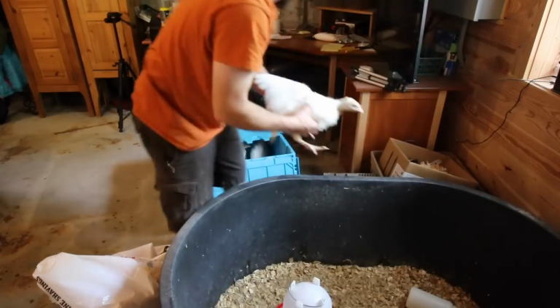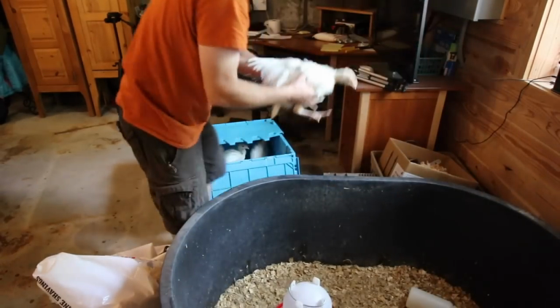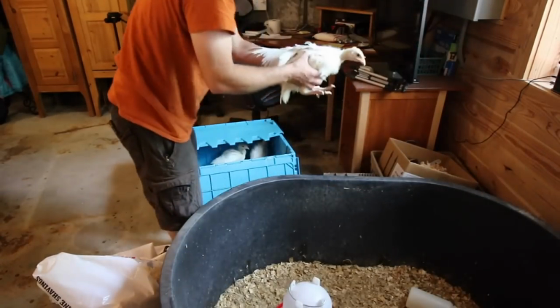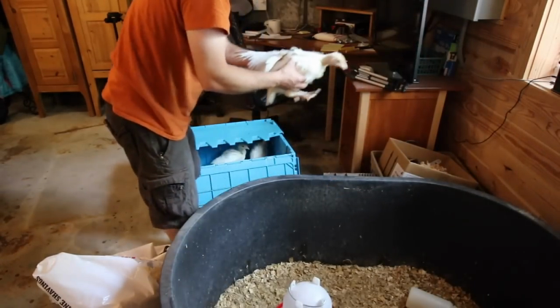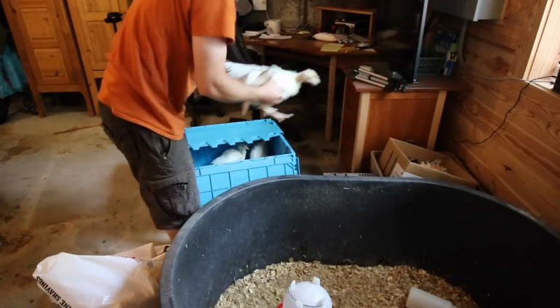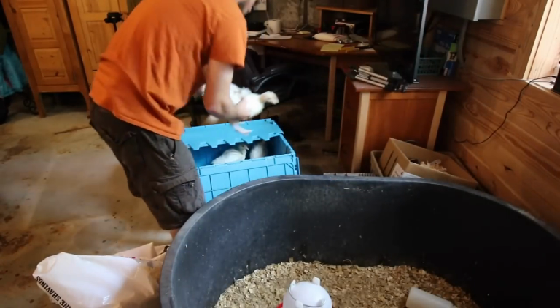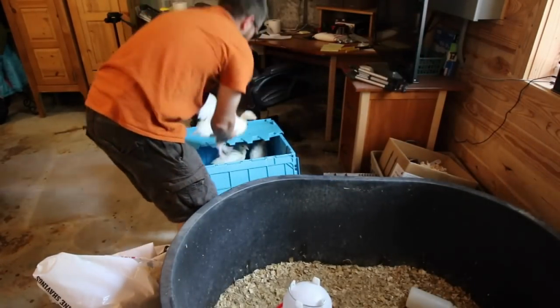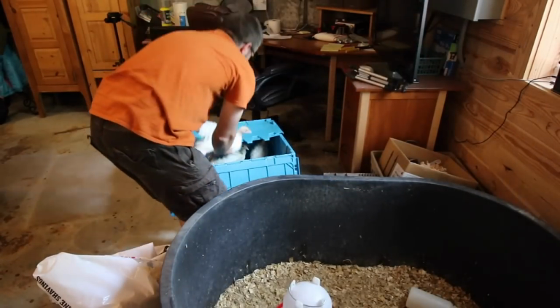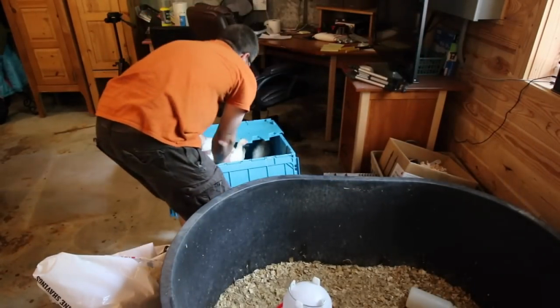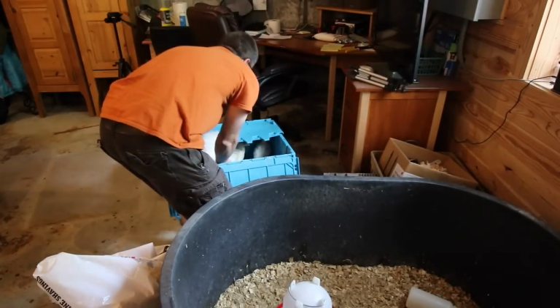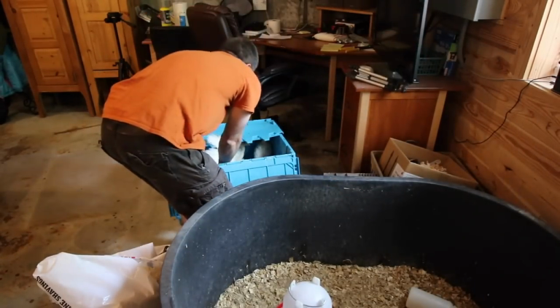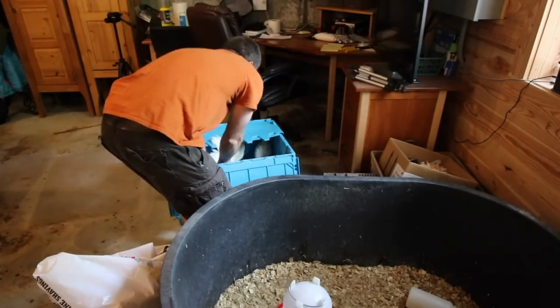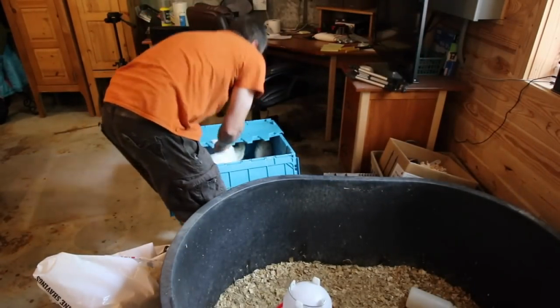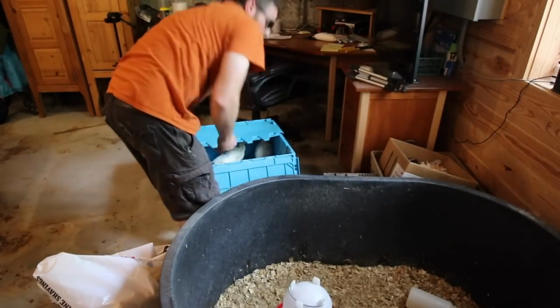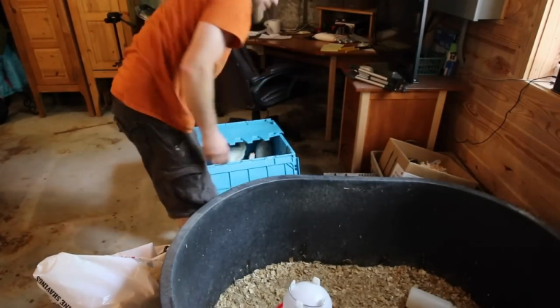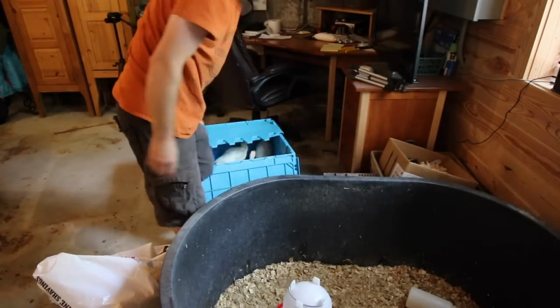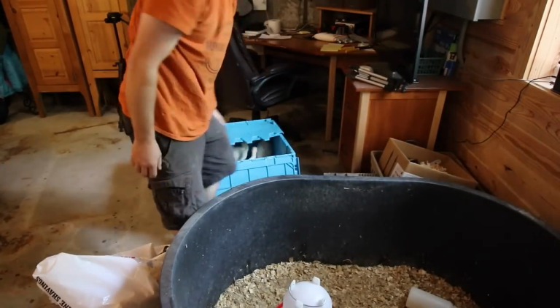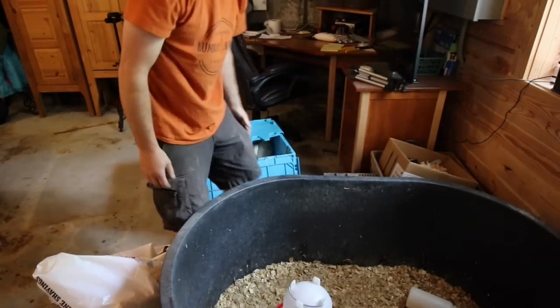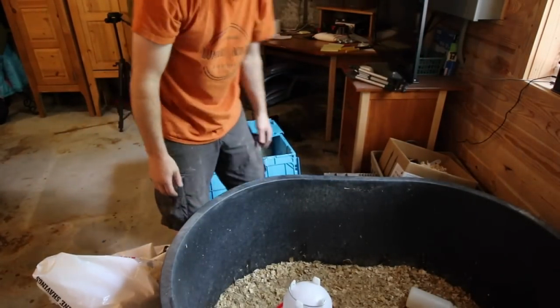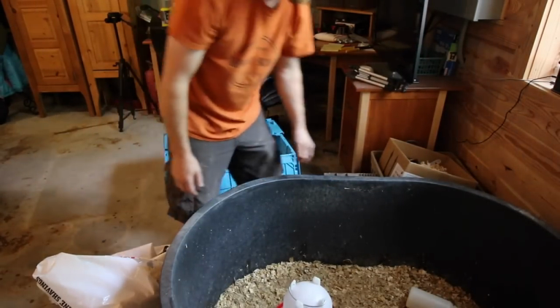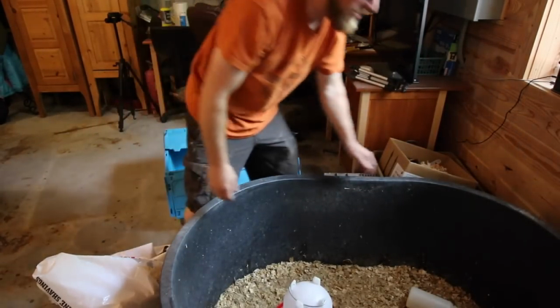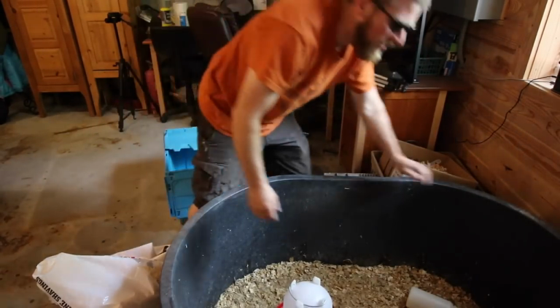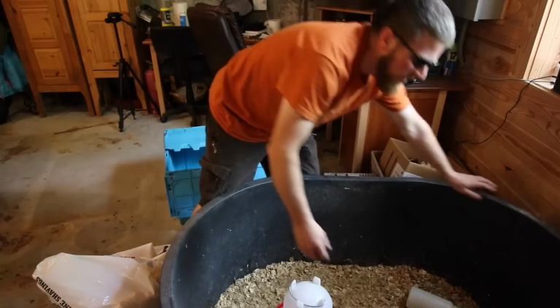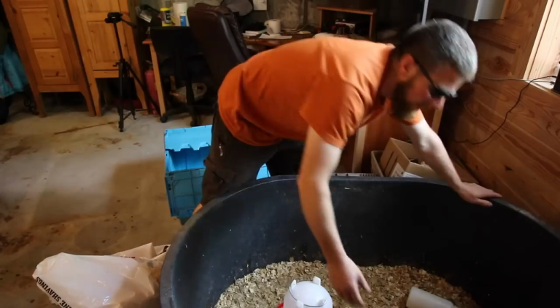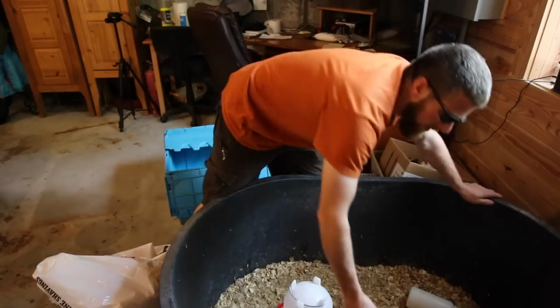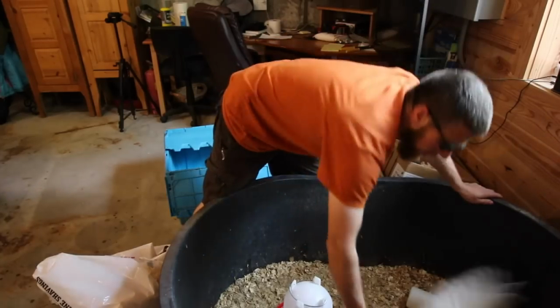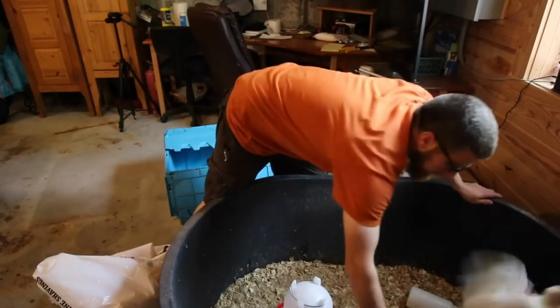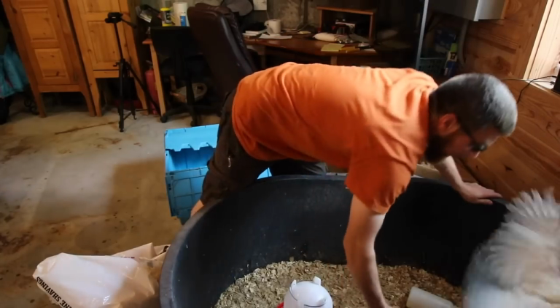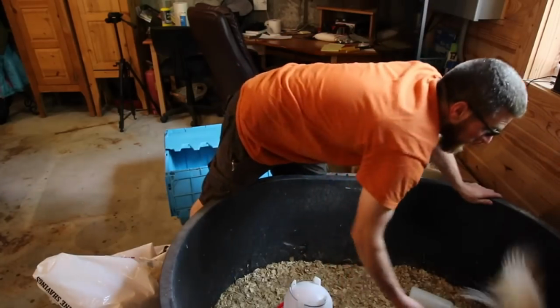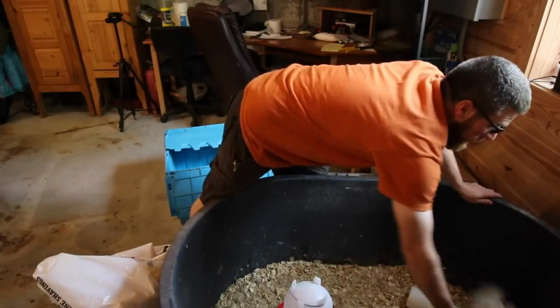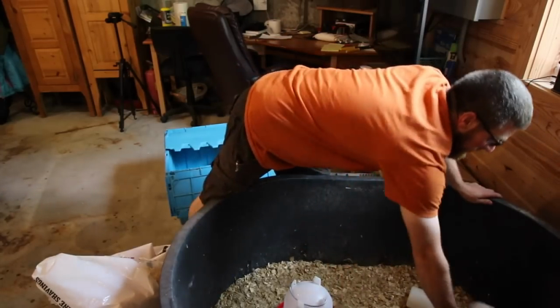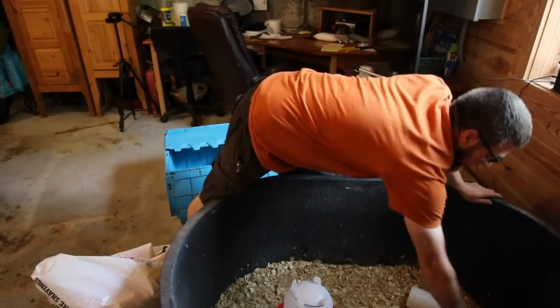I was going to say this guy is a tom. Just by the size of him, he's a lot bigger than the other three.